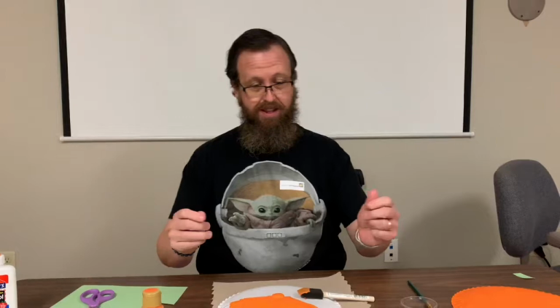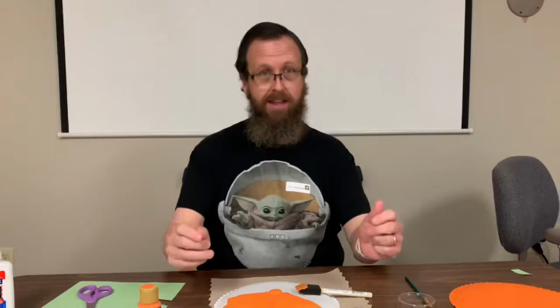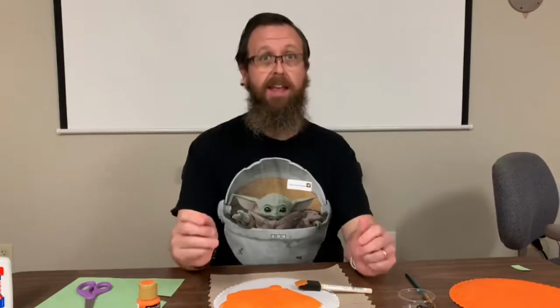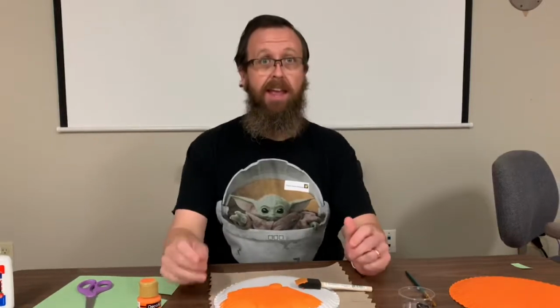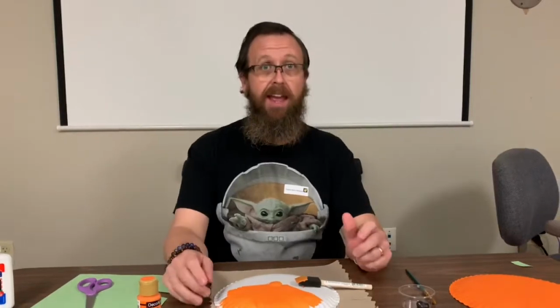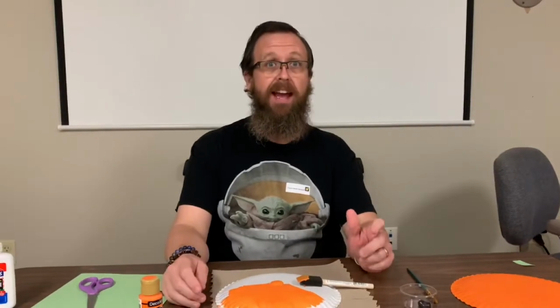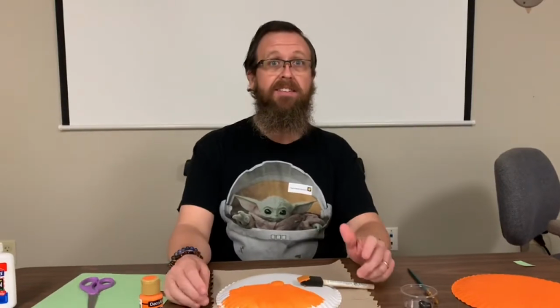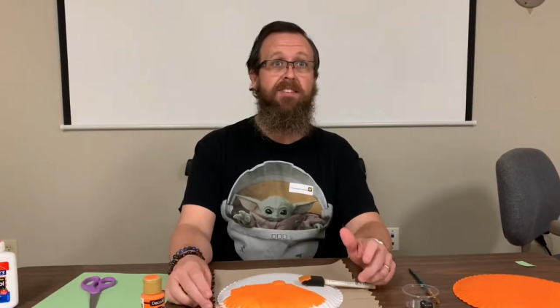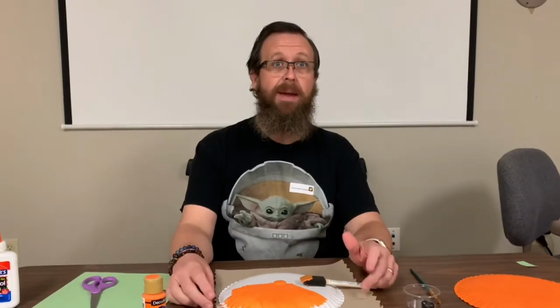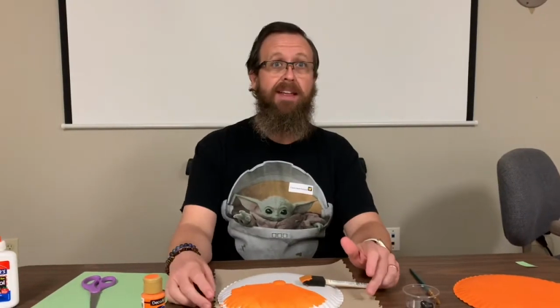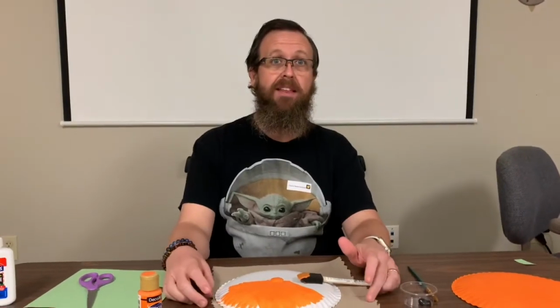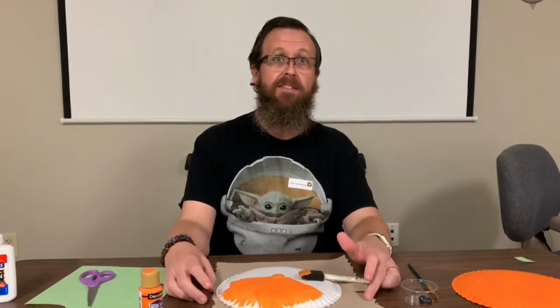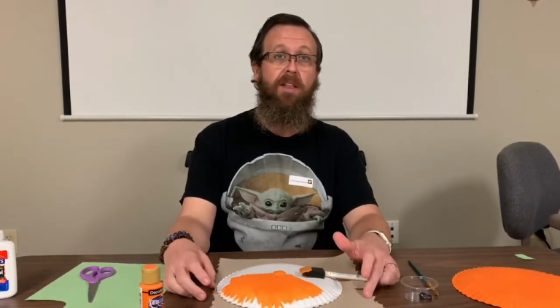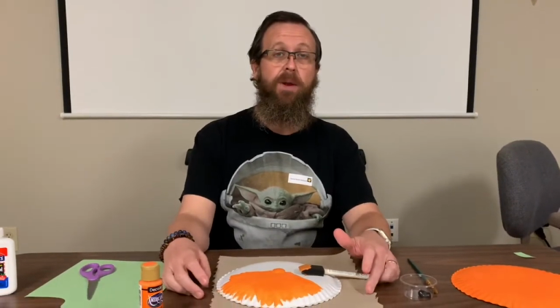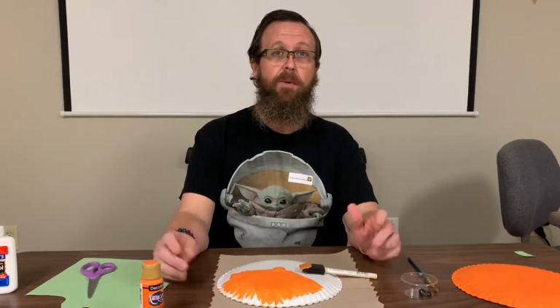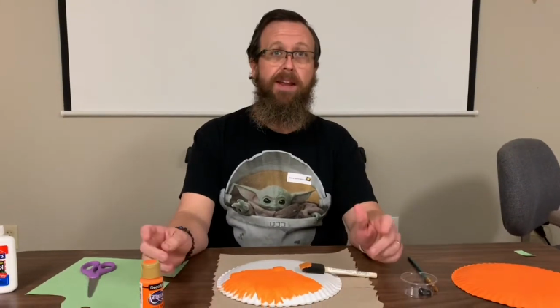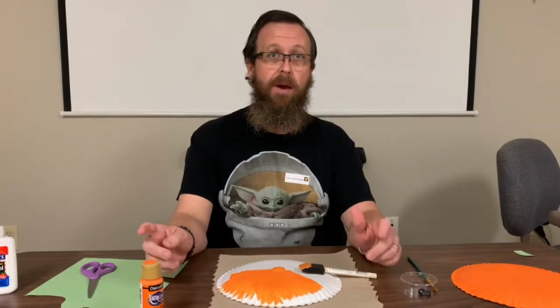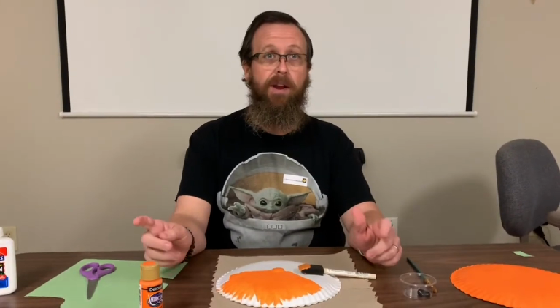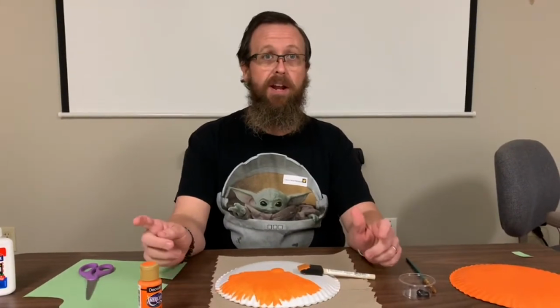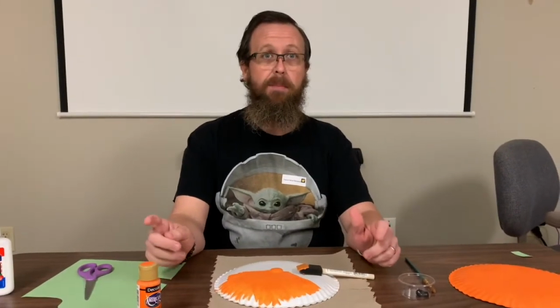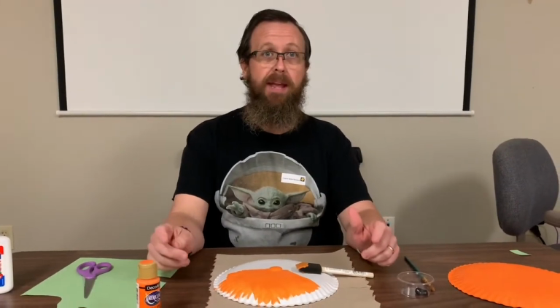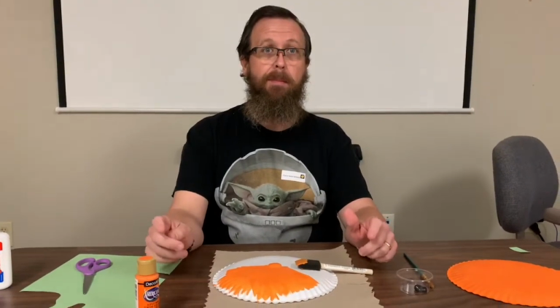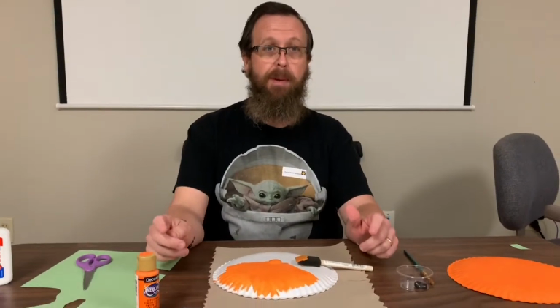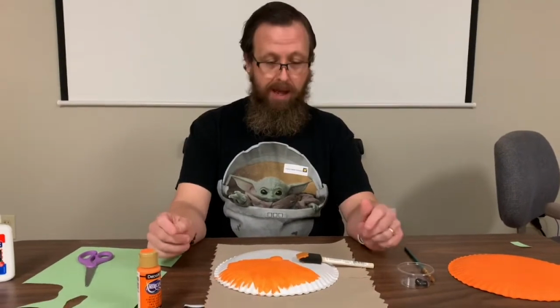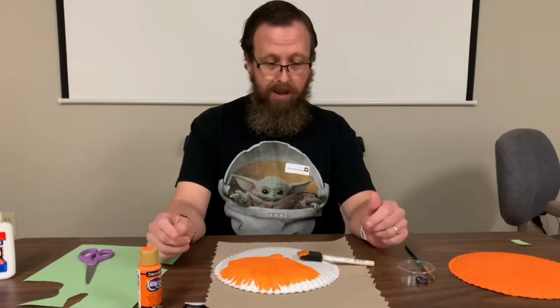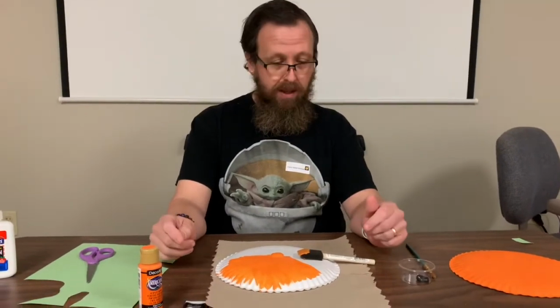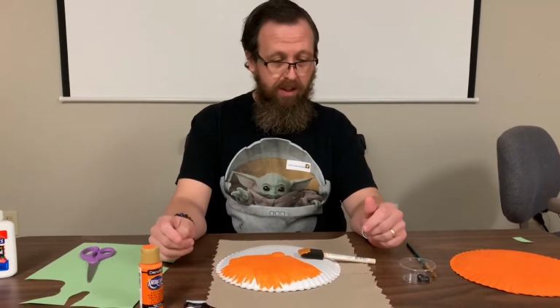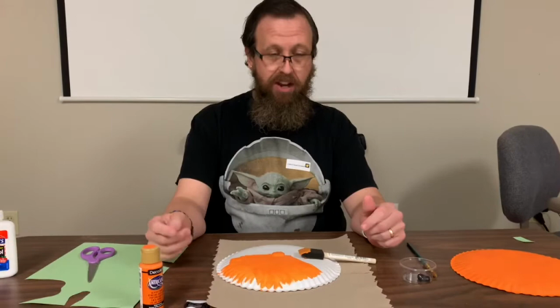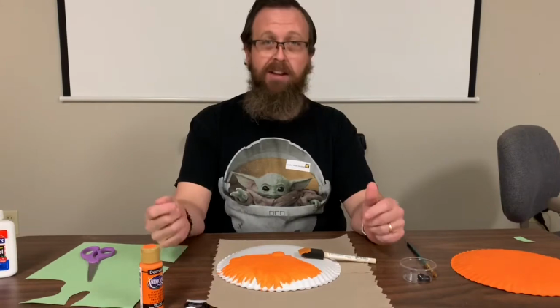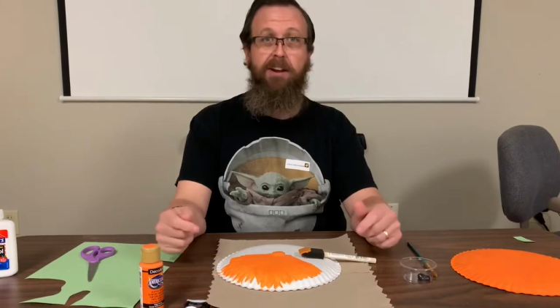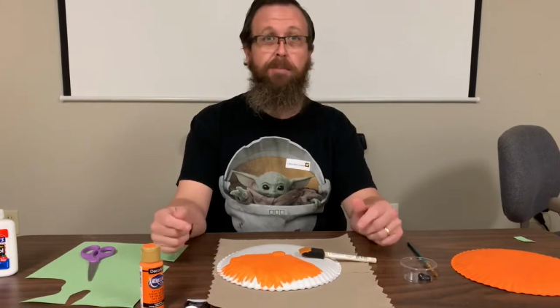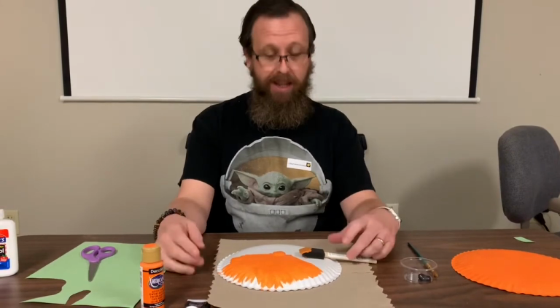Hey guys, it's Matt. It's Halloween week and we are gonna make Jack-O-Lantern Plates.